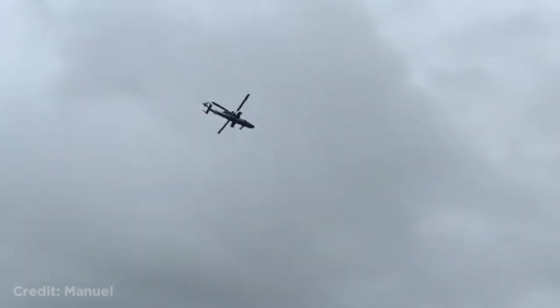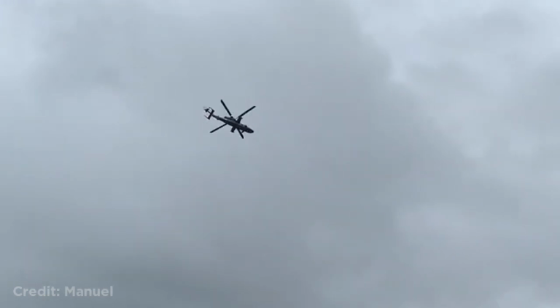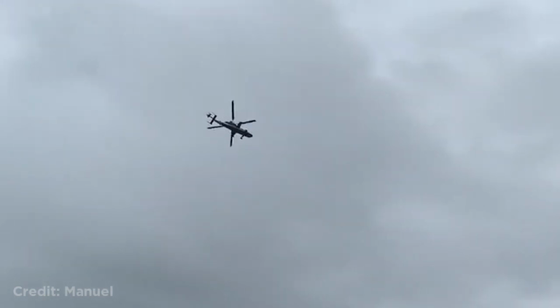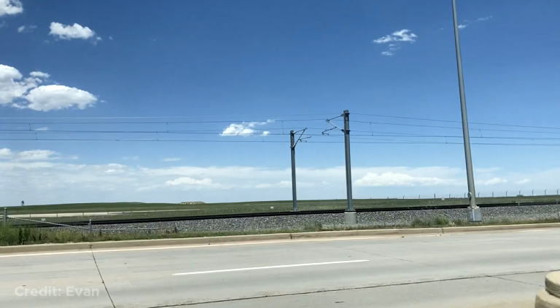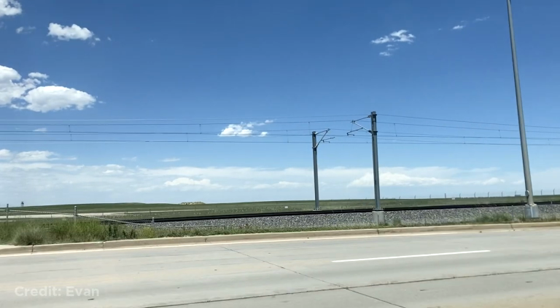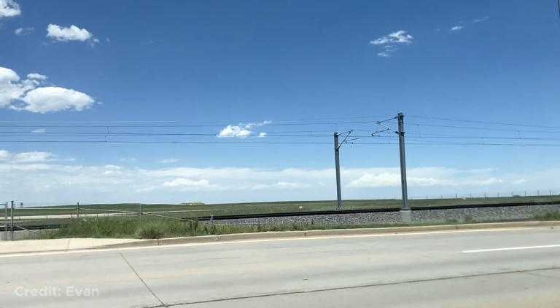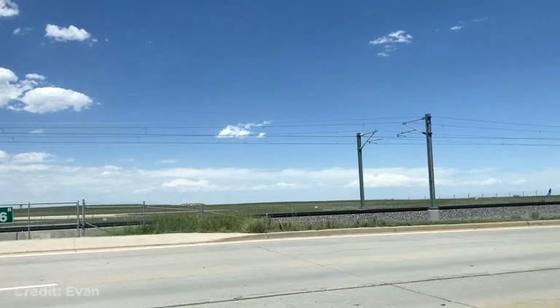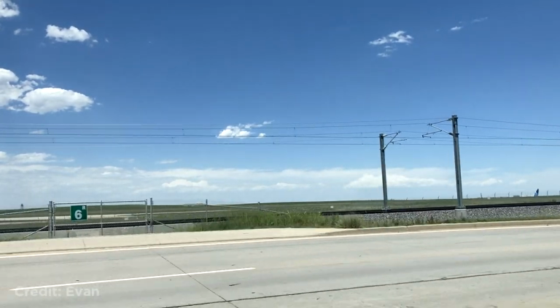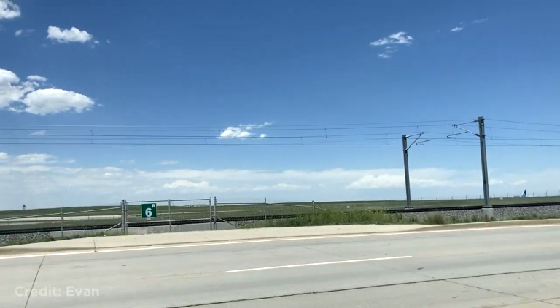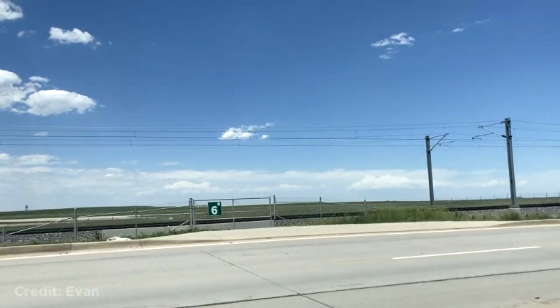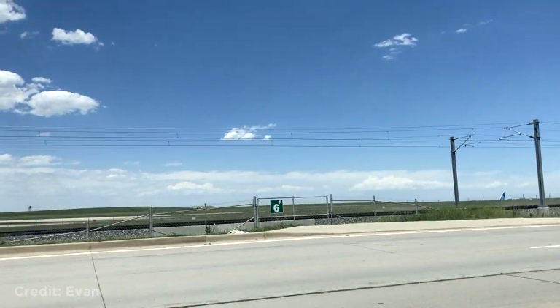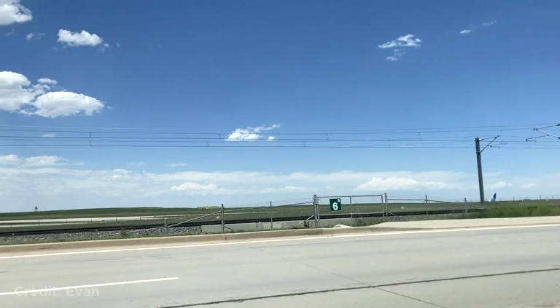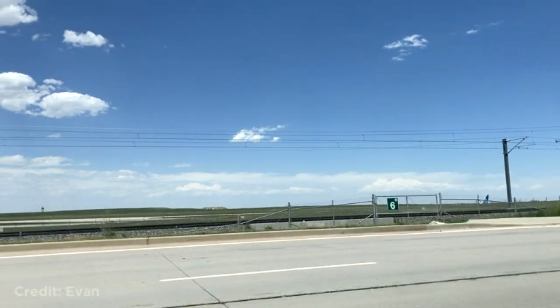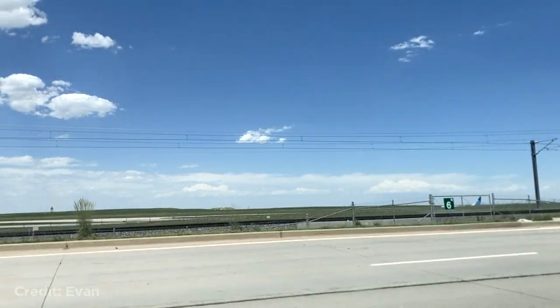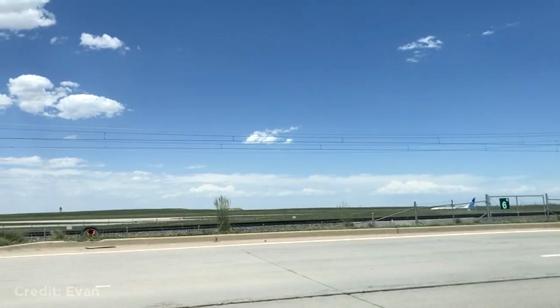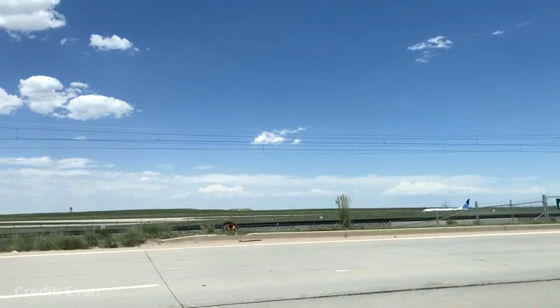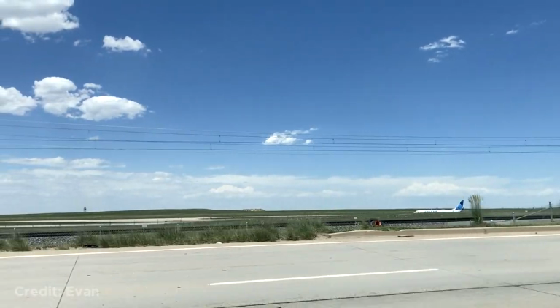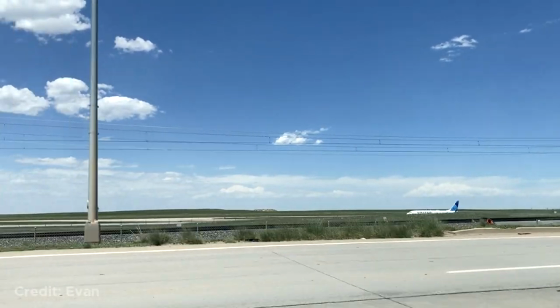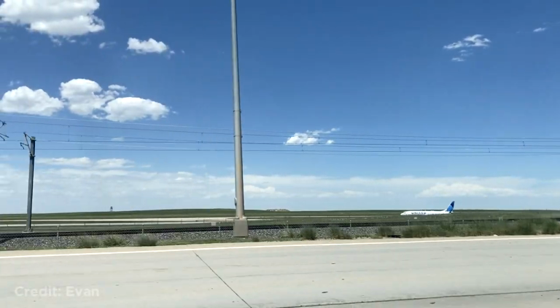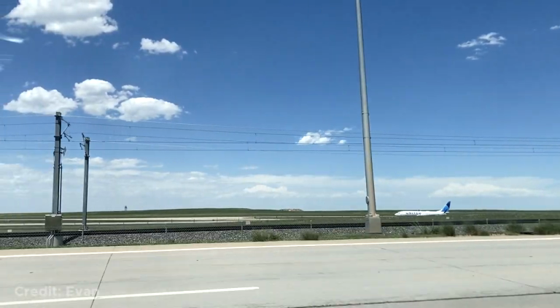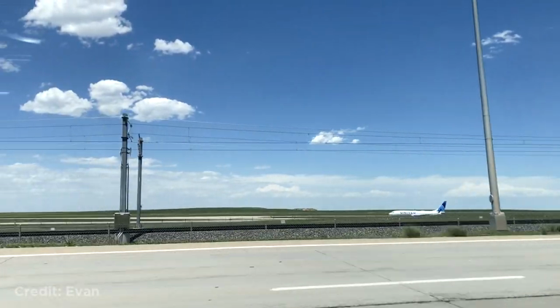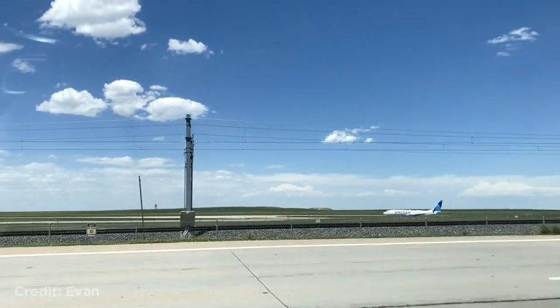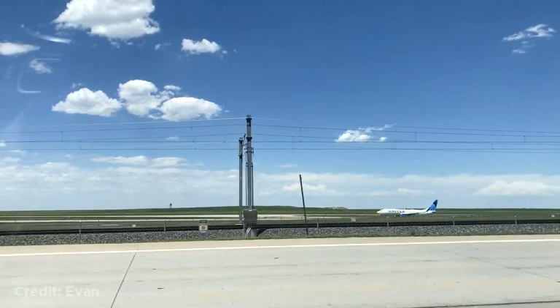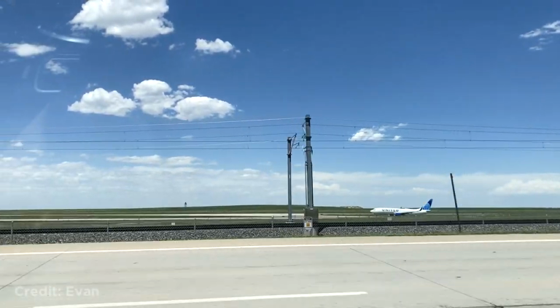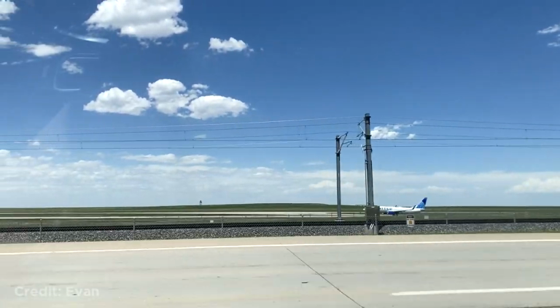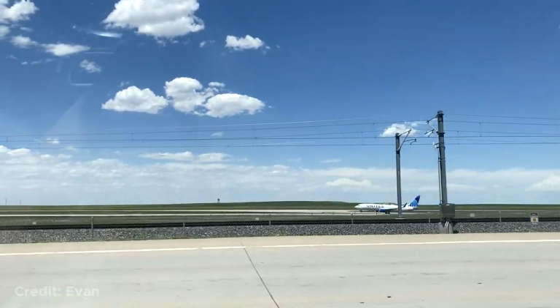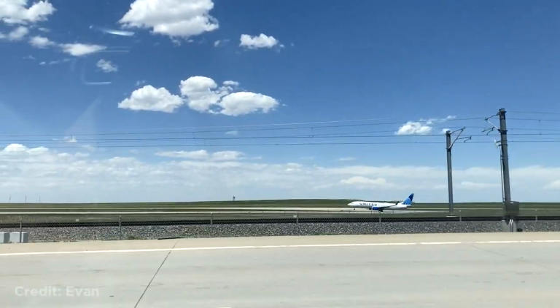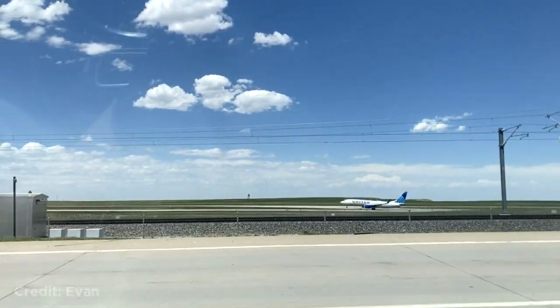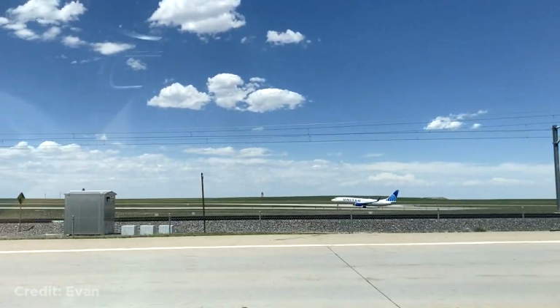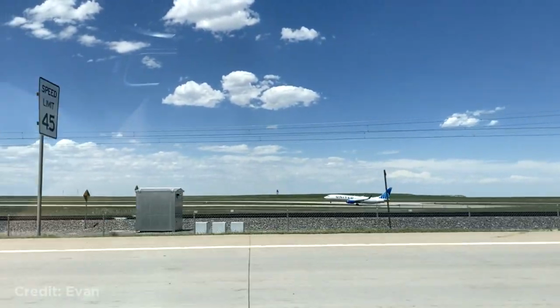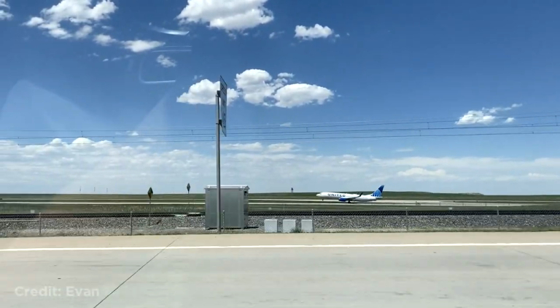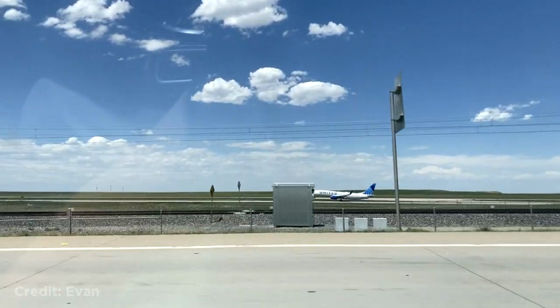This person was driving when they got overtaken by a Boeing 737 taking off.